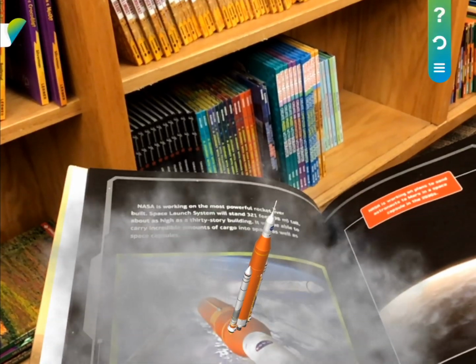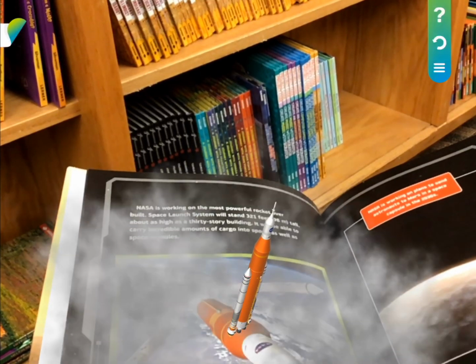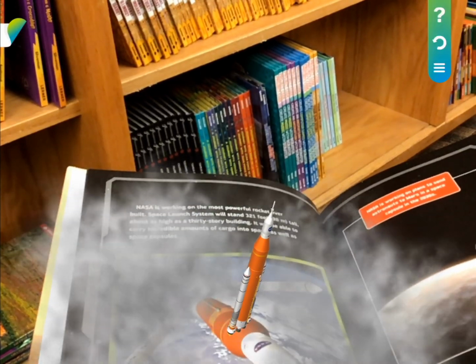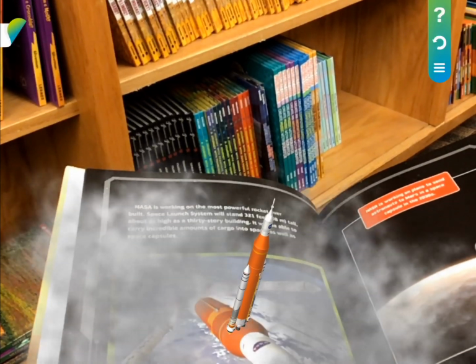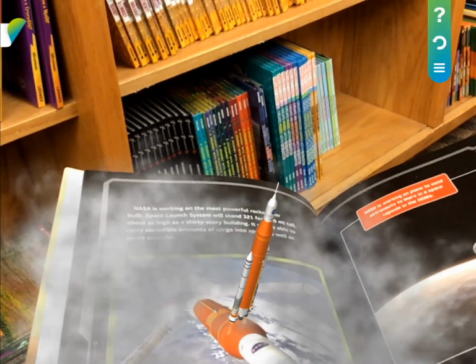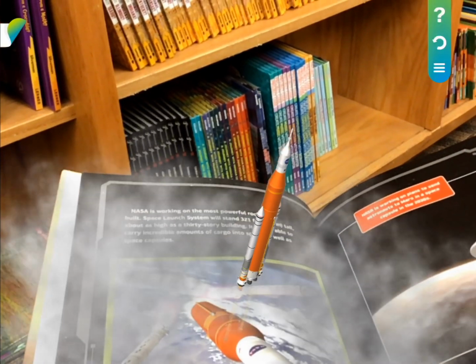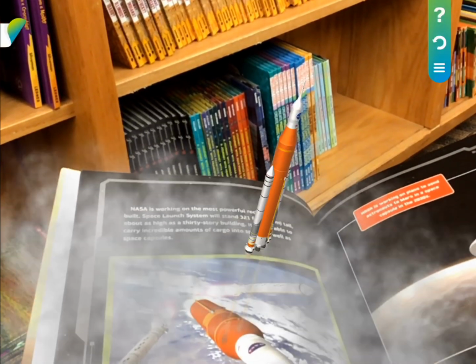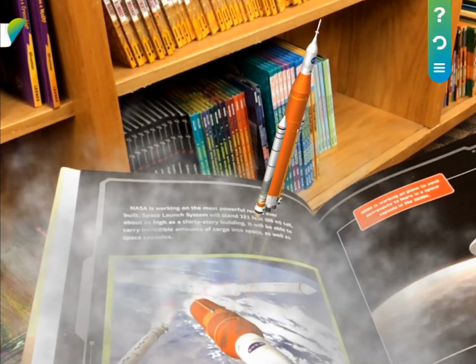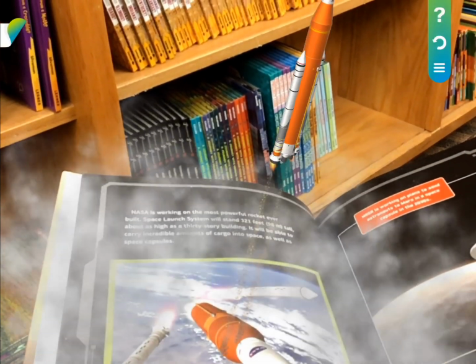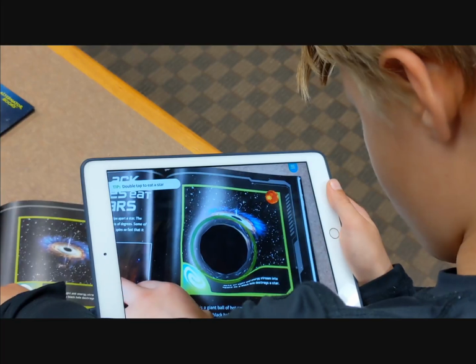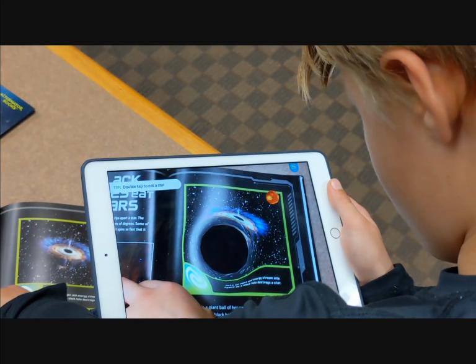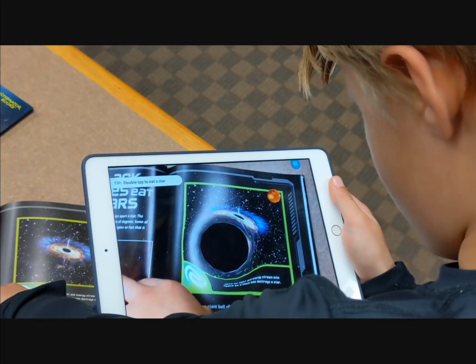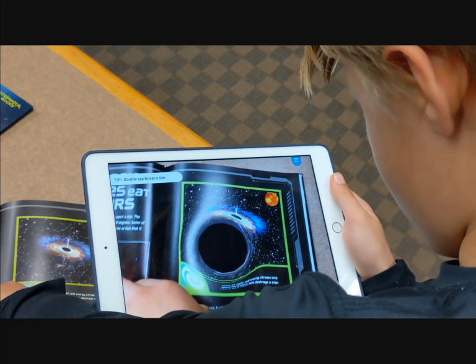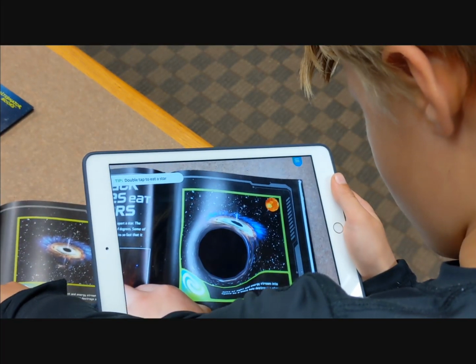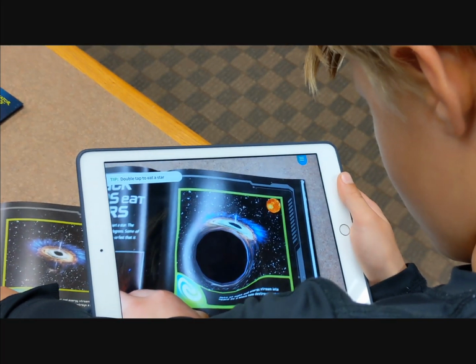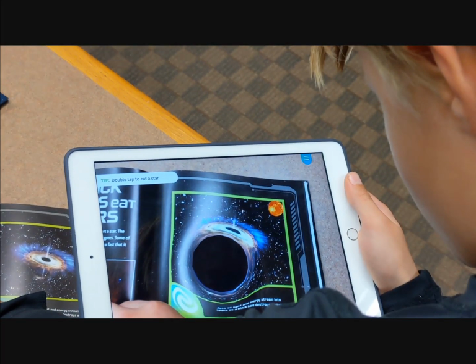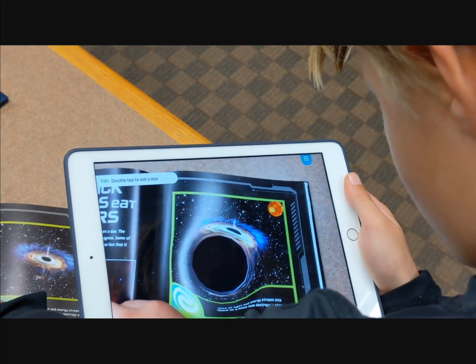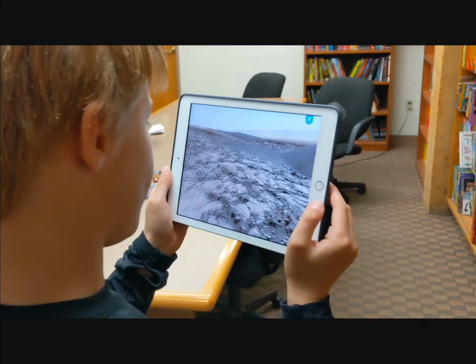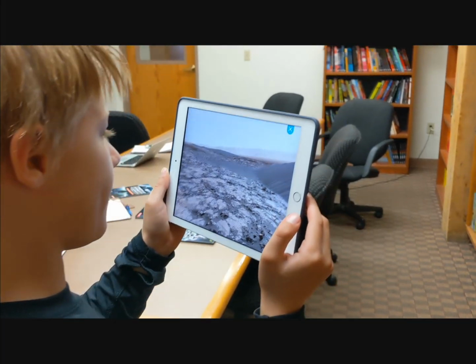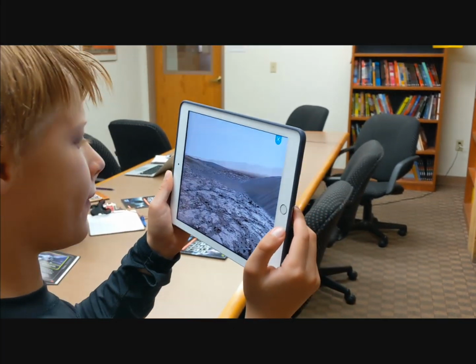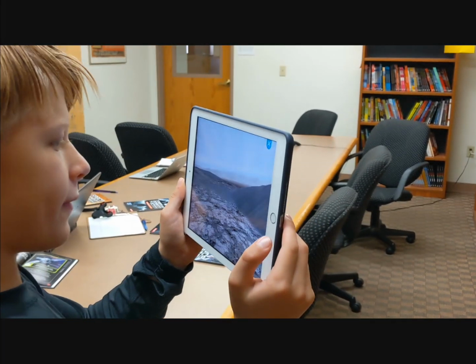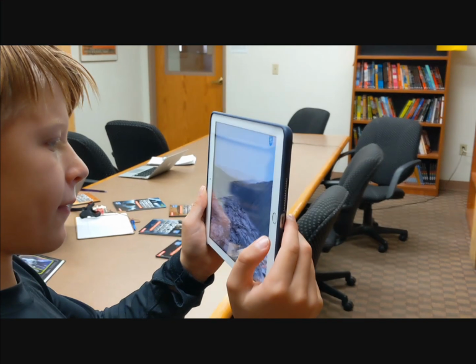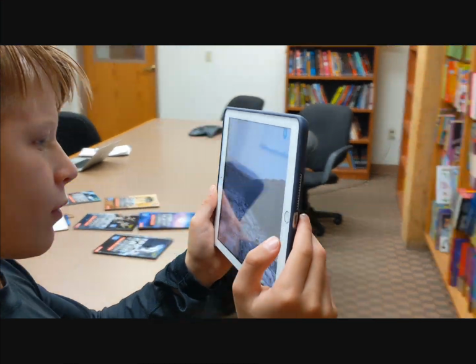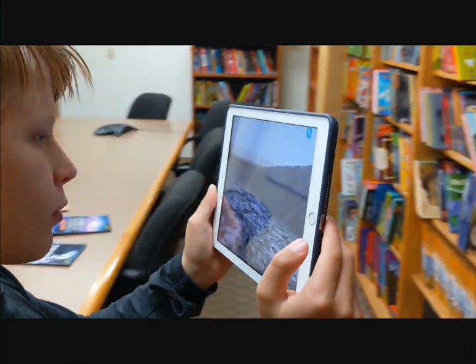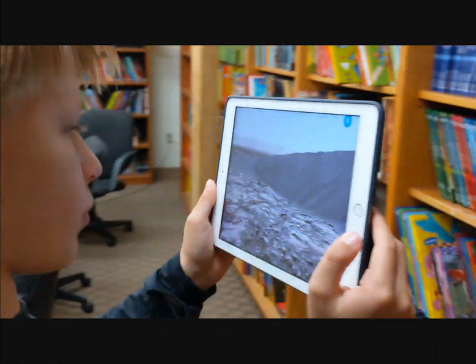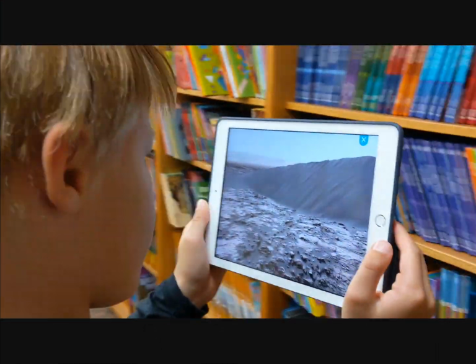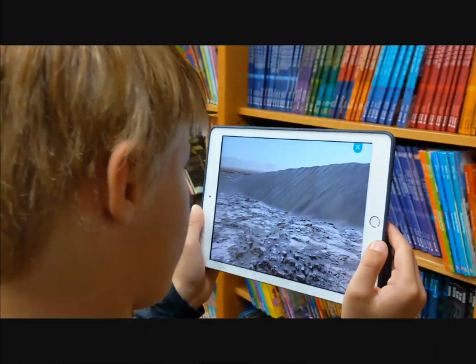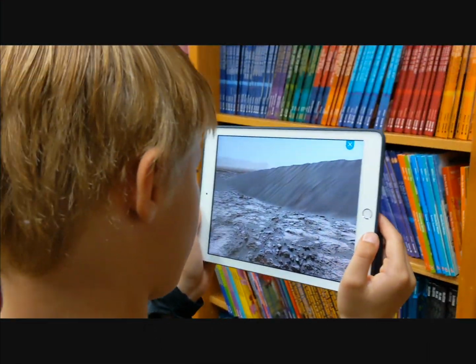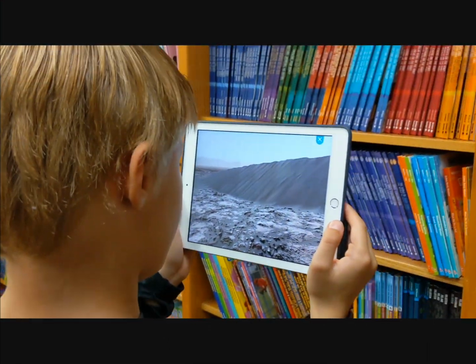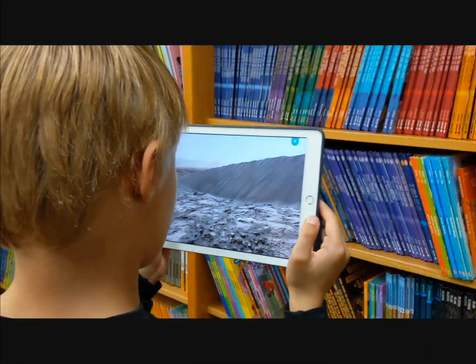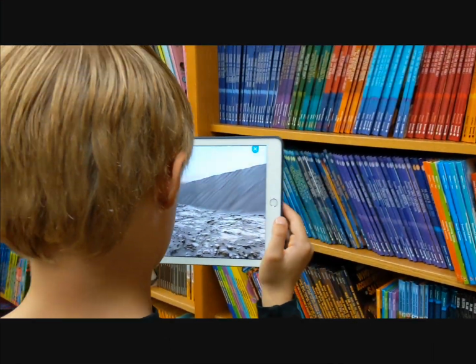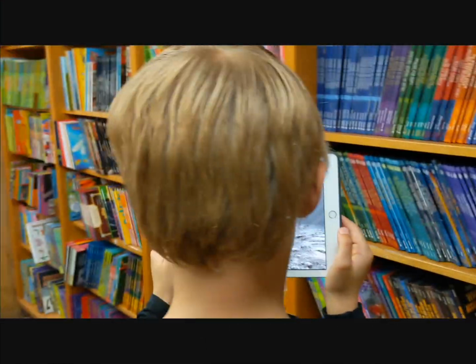Watch a rocket launch off your book. See a black hole eat a sun. Look around on Mars as if you're actually there.